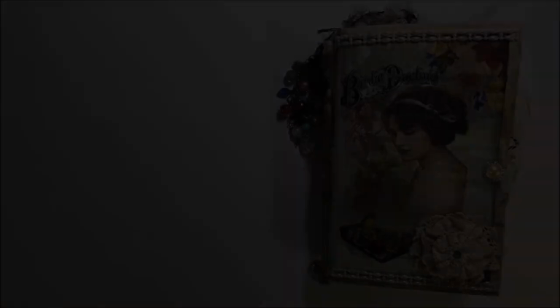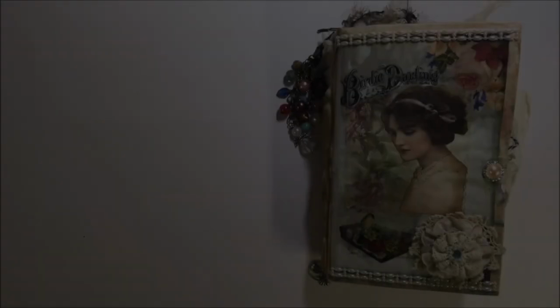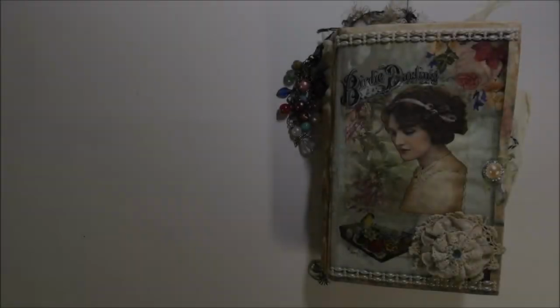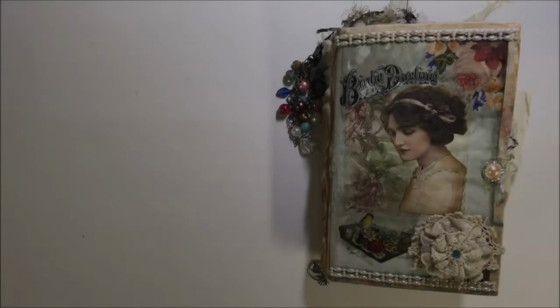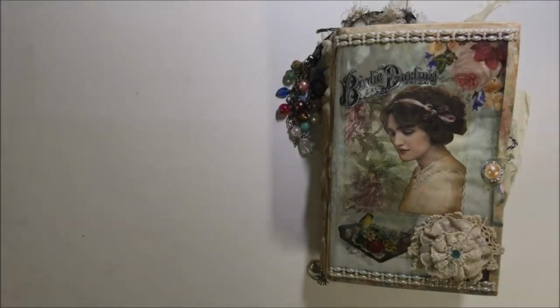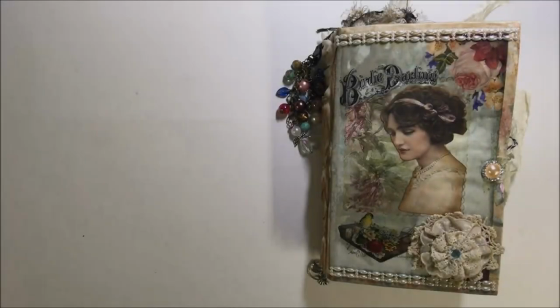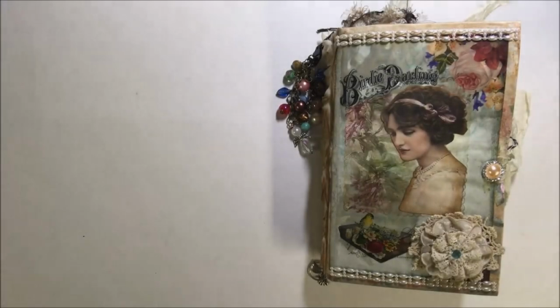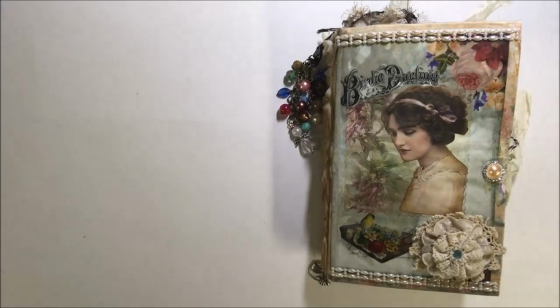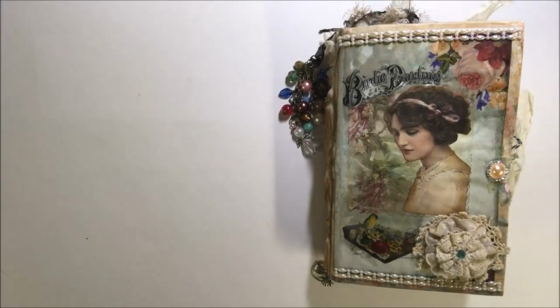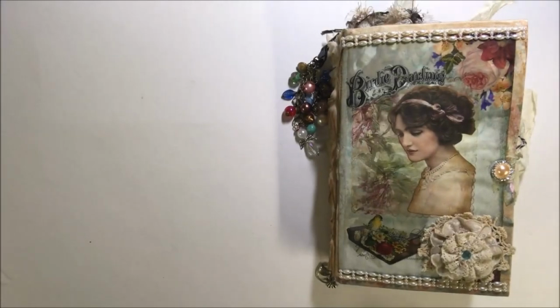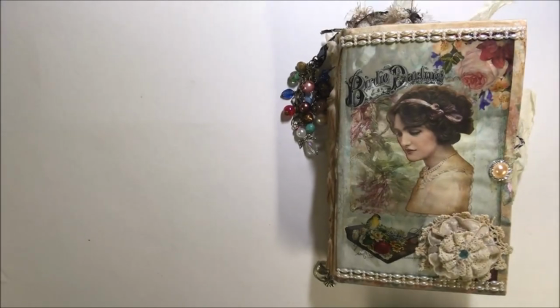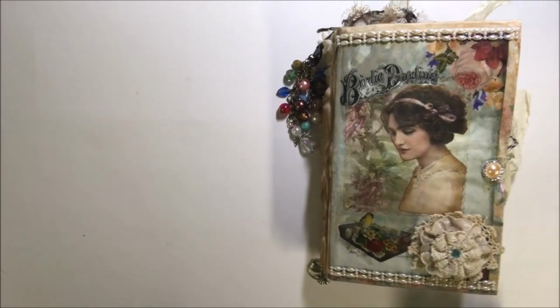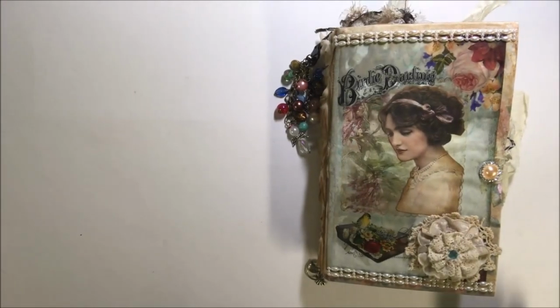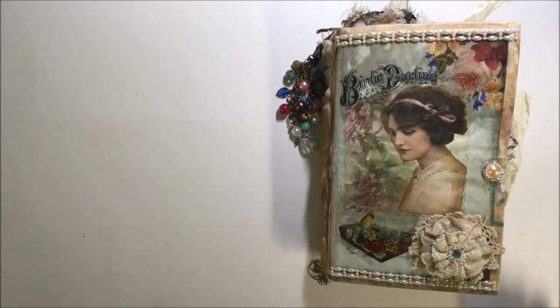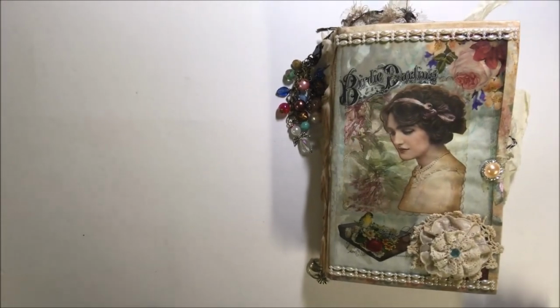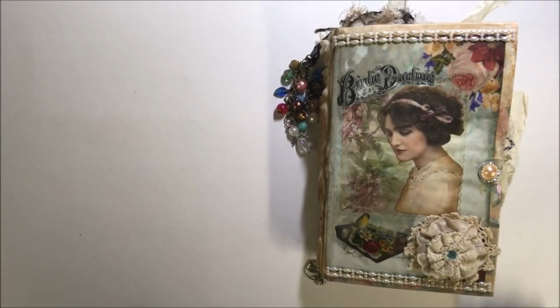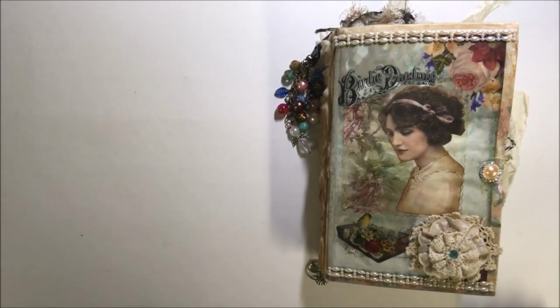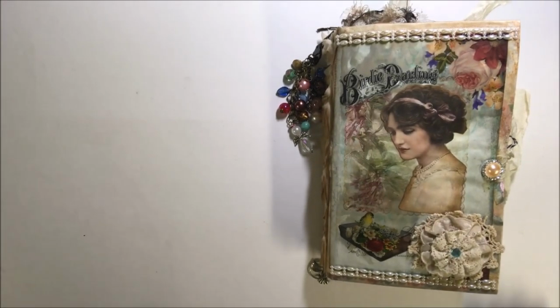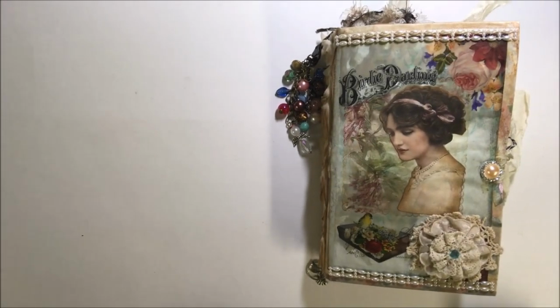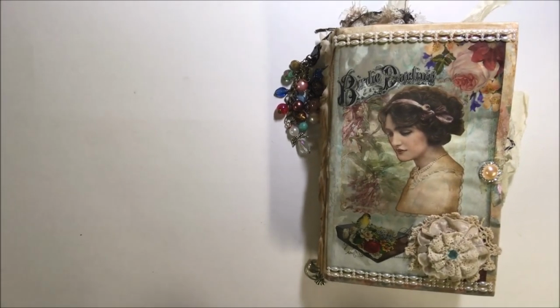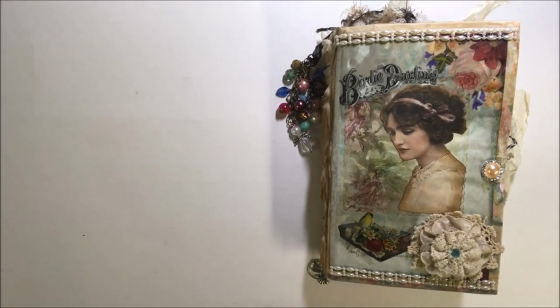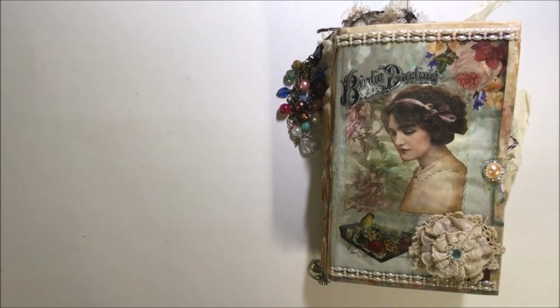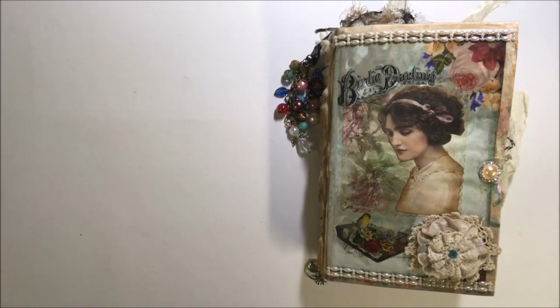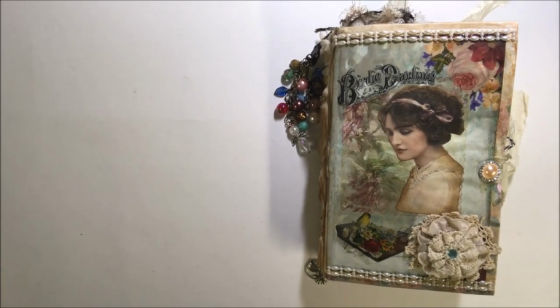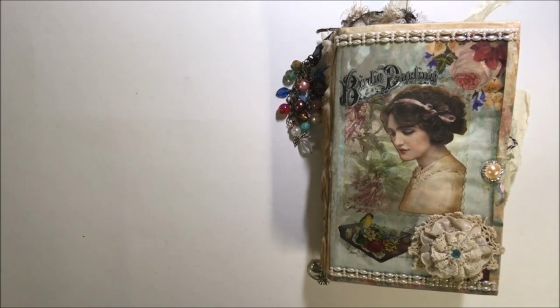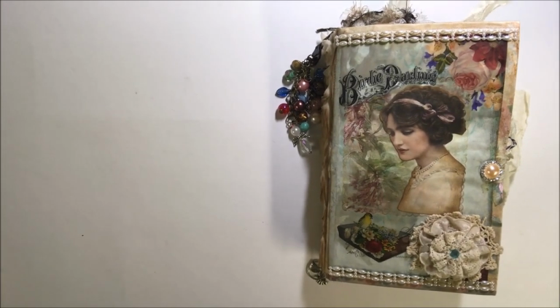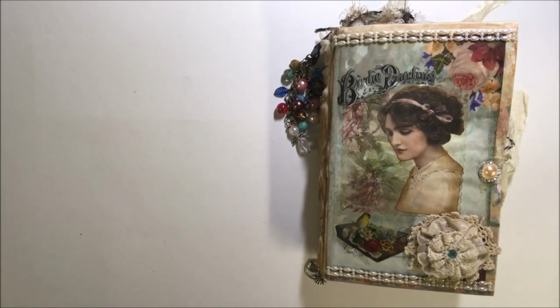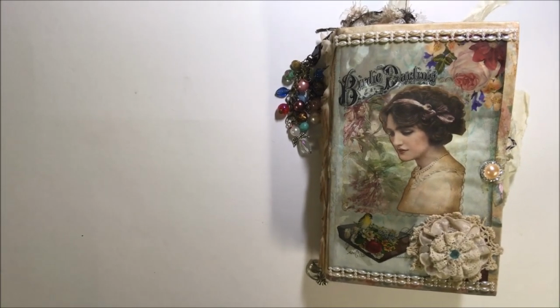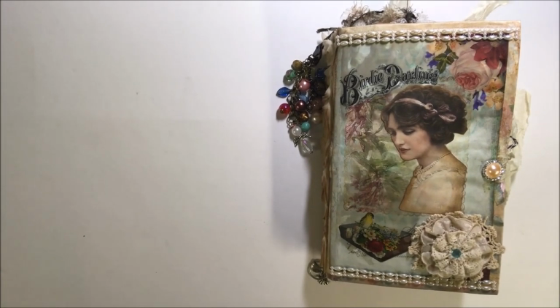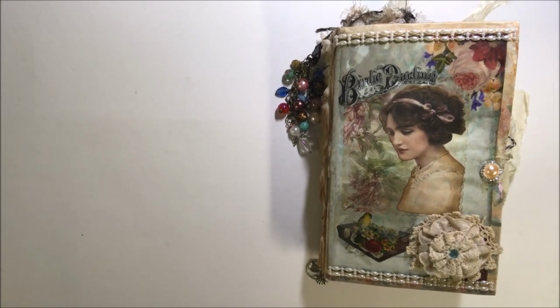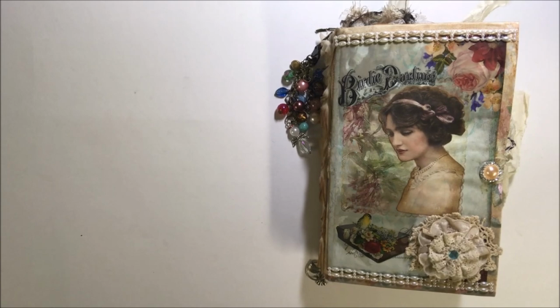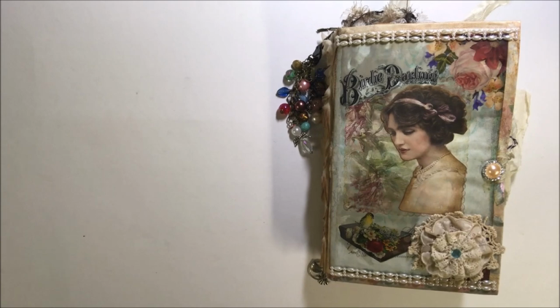Hi everybody, it's Debbie. I'm here with another design team project for Artsology.